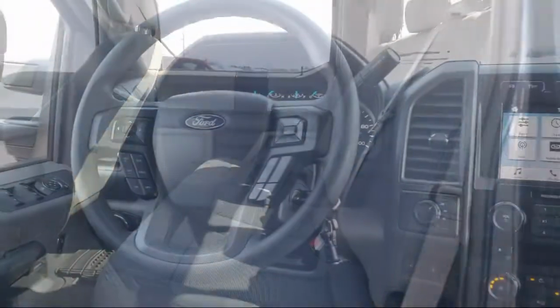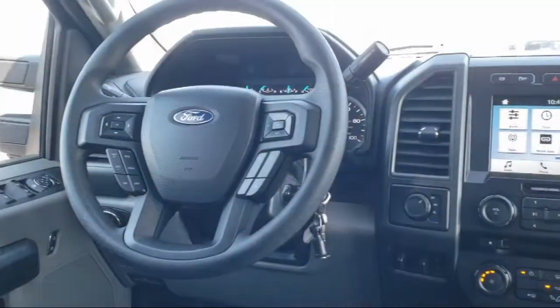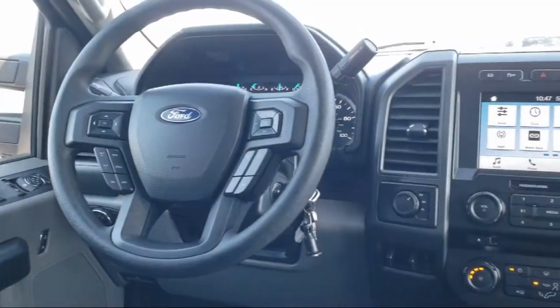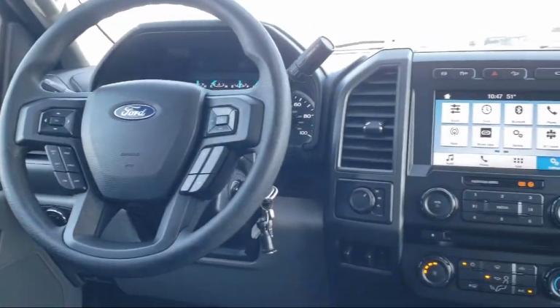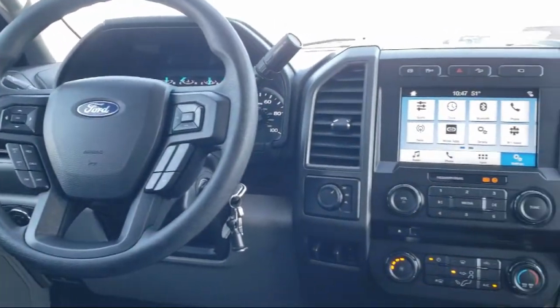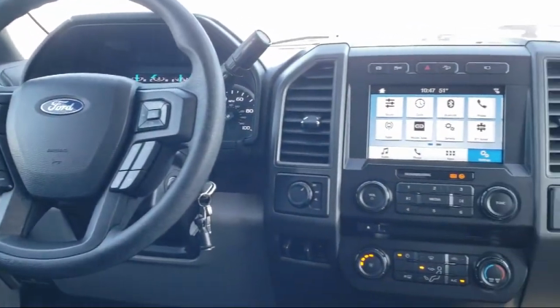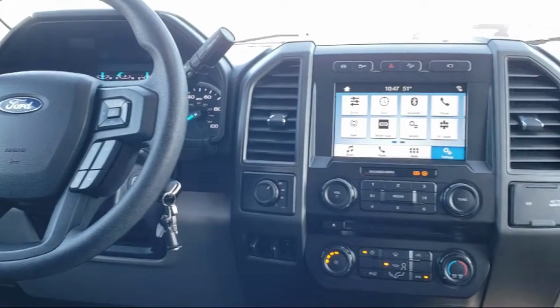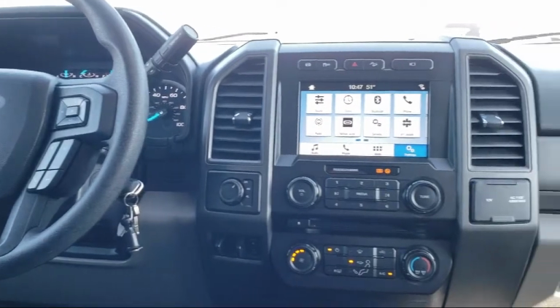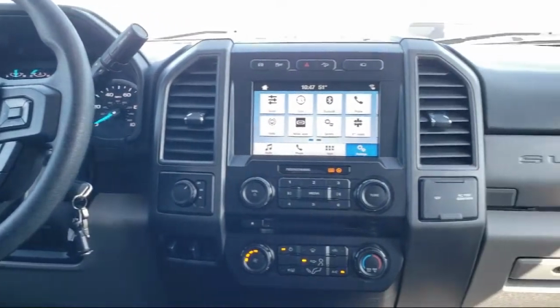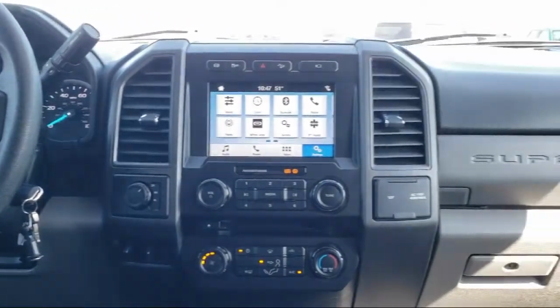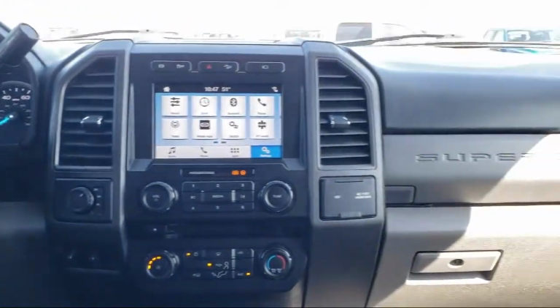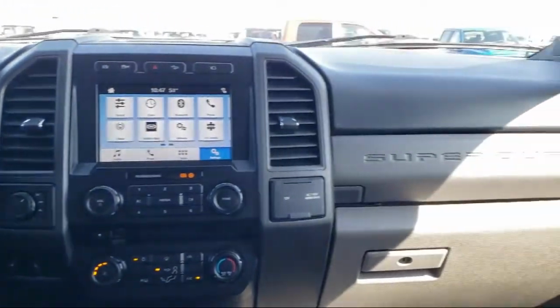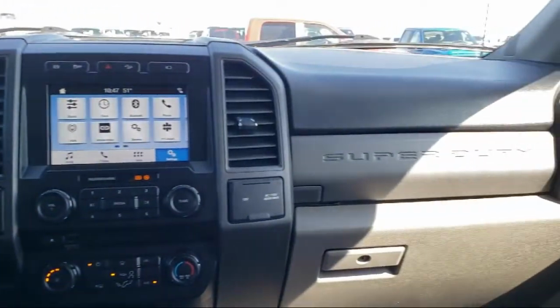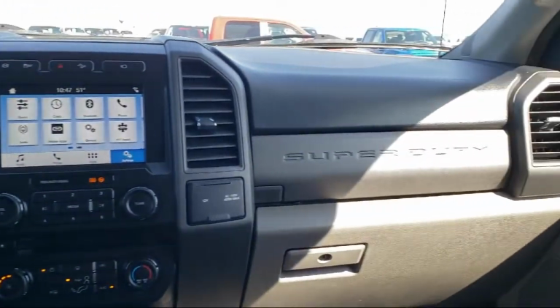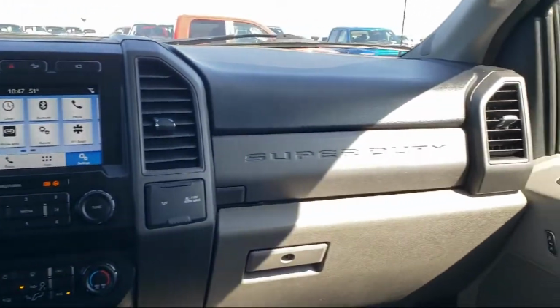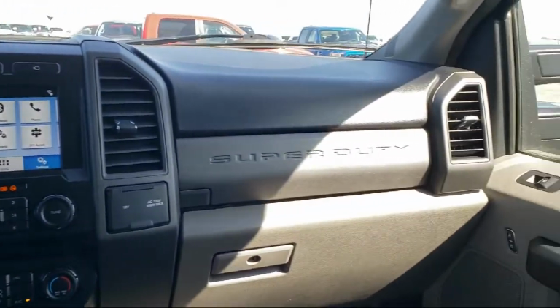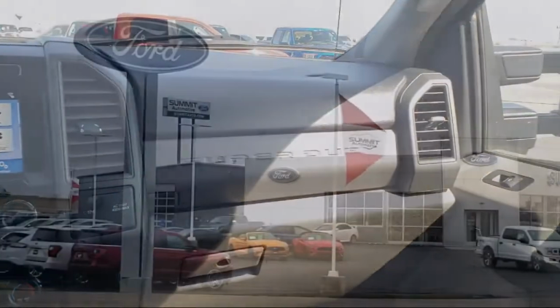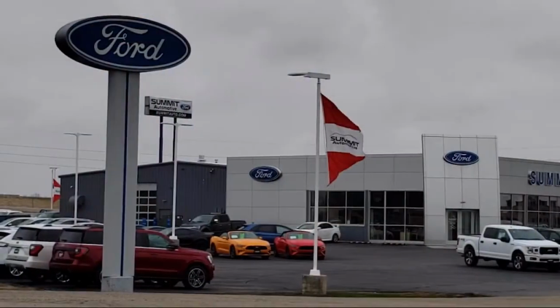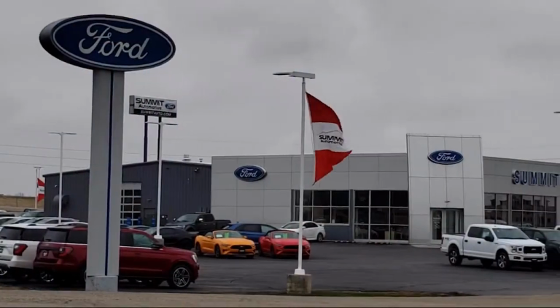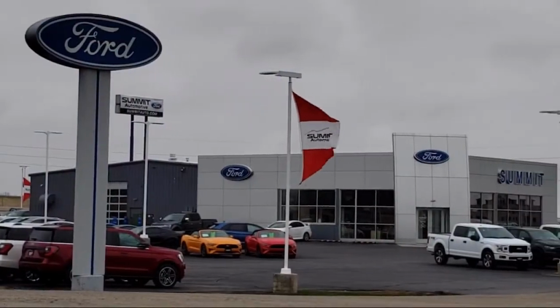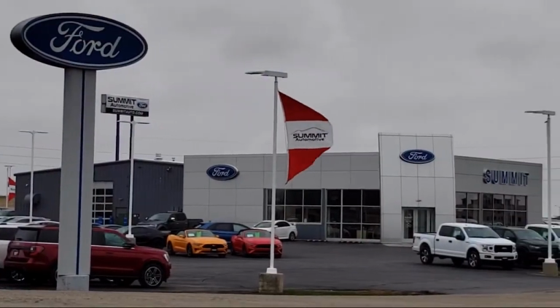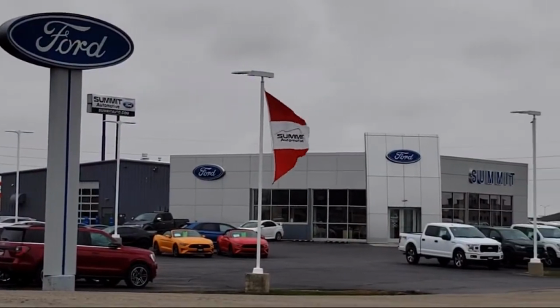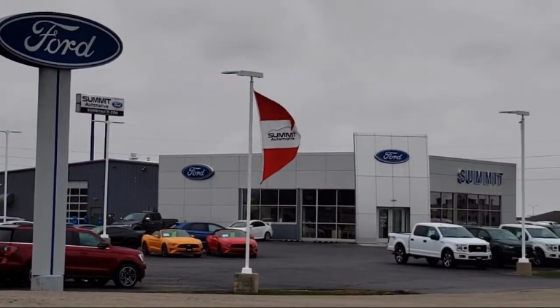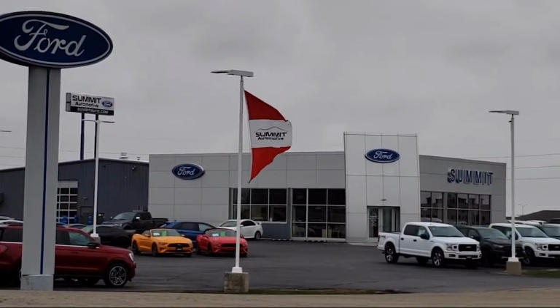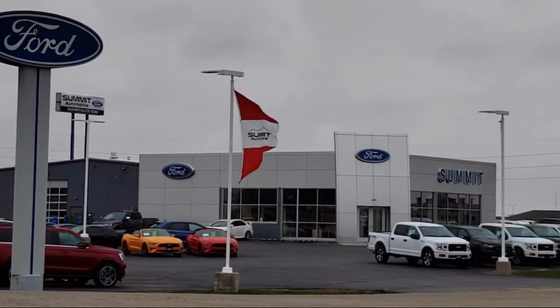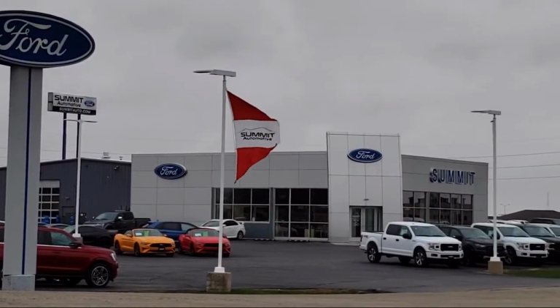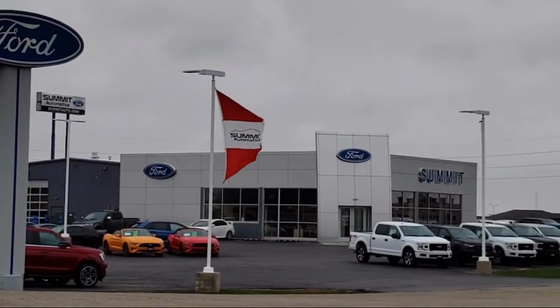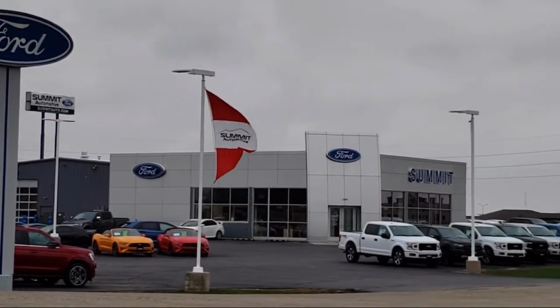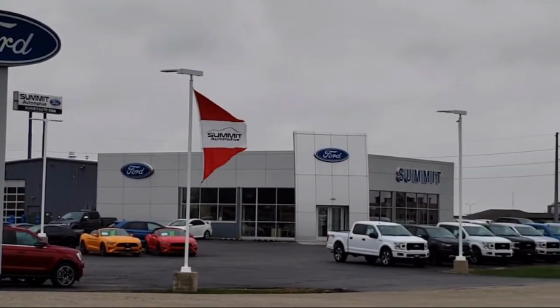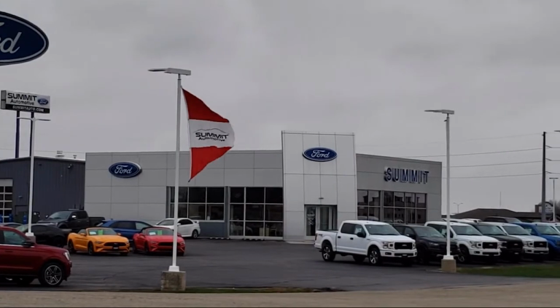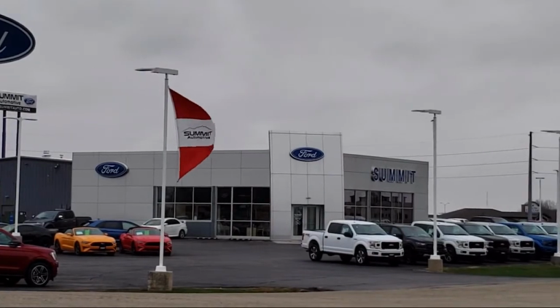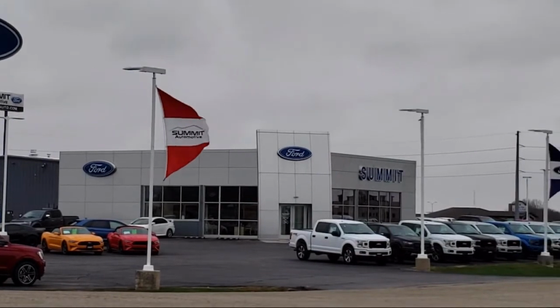Every vehicle goes through our detailed quality inspection before it's made available on the lot, so you can buy with confidence here at Summit Ford.